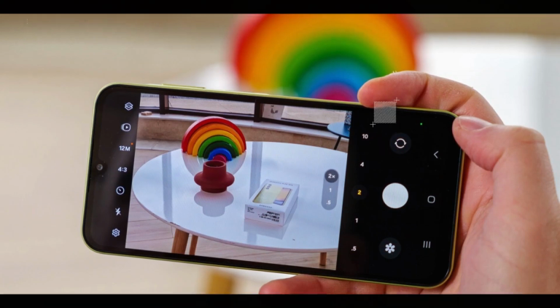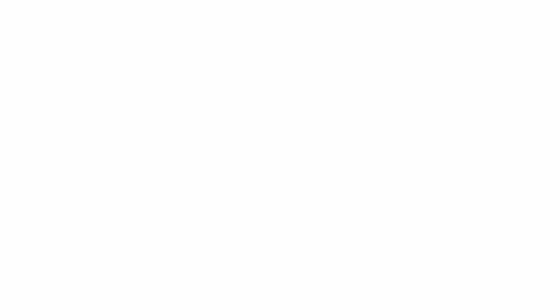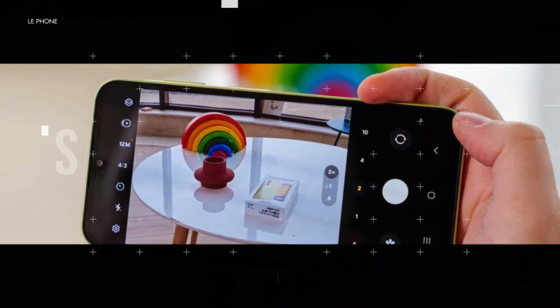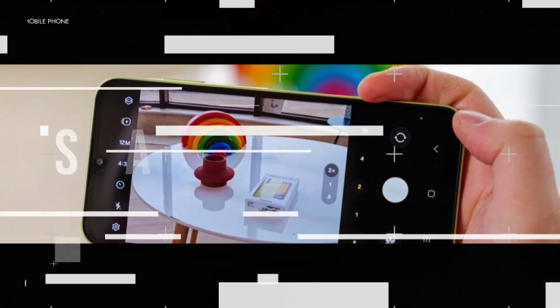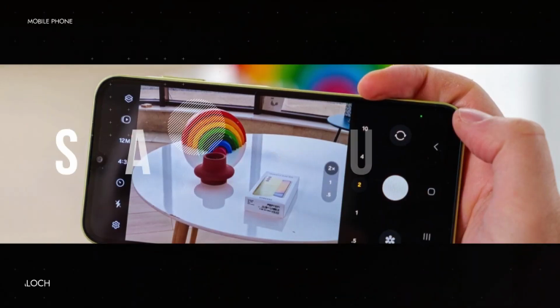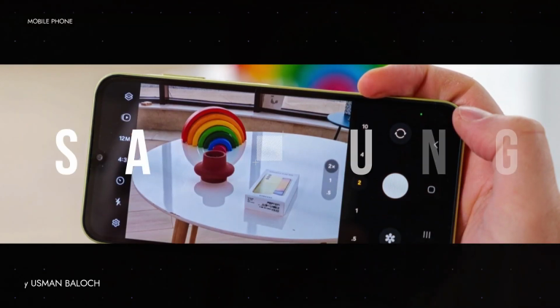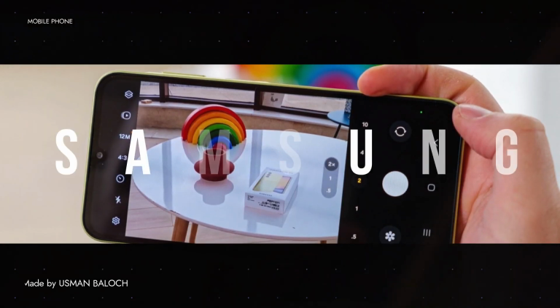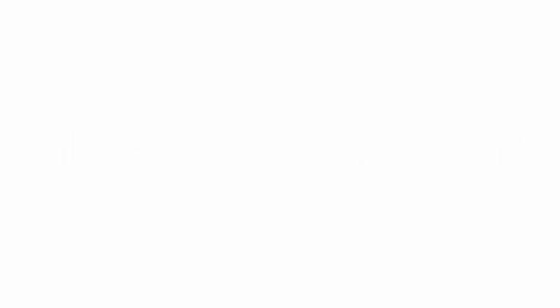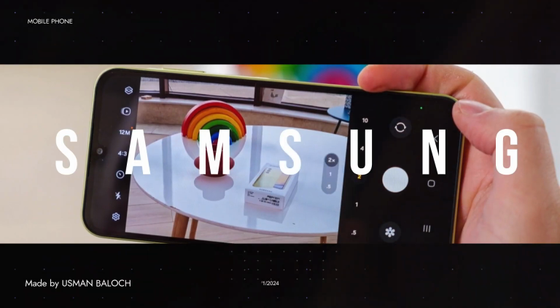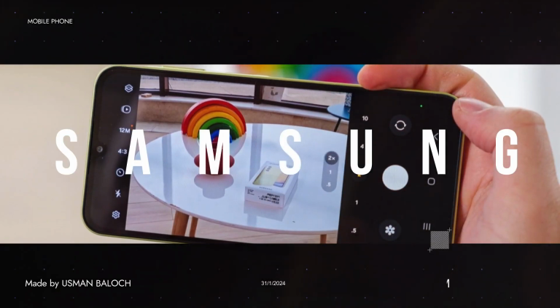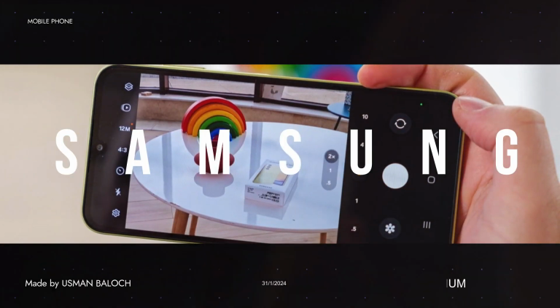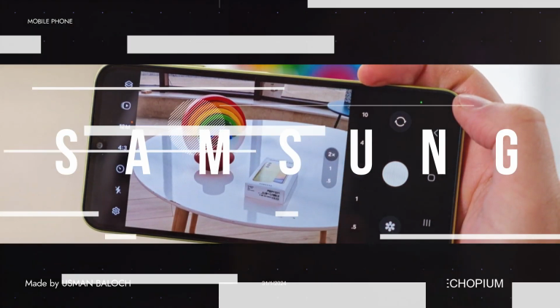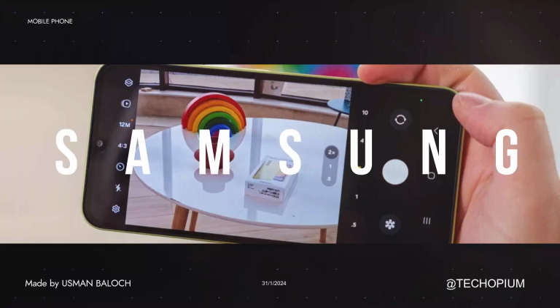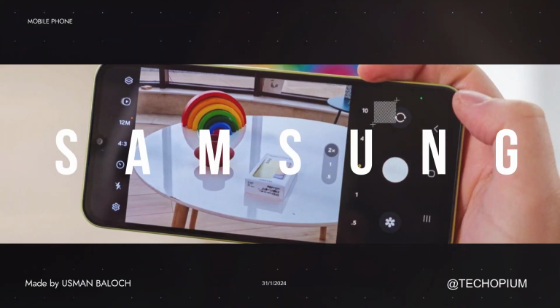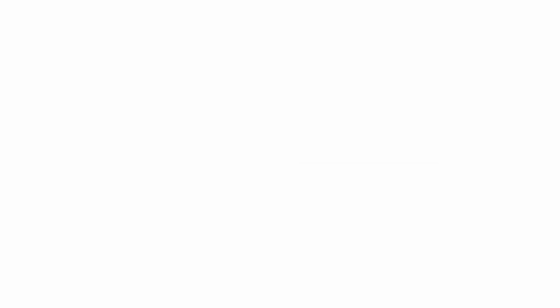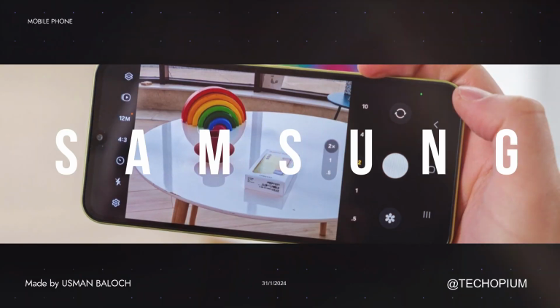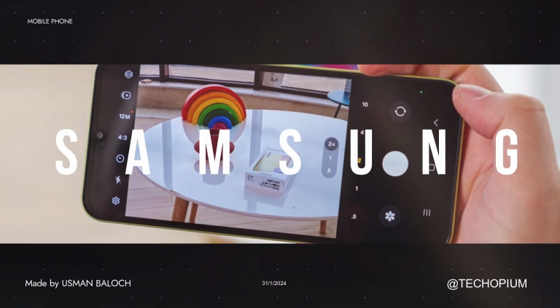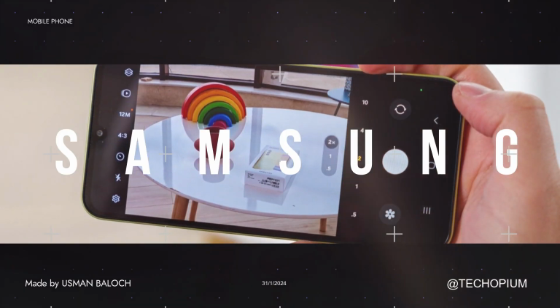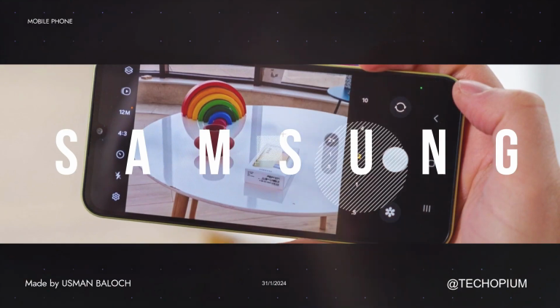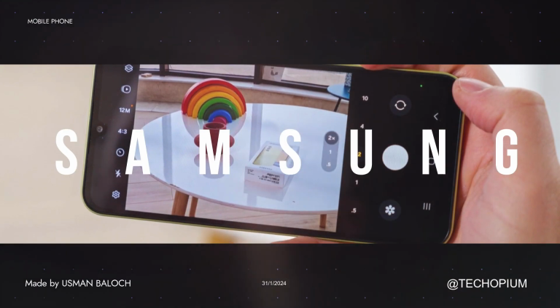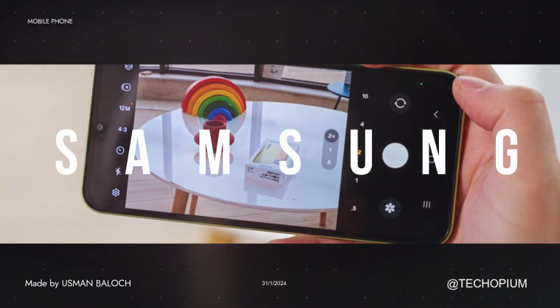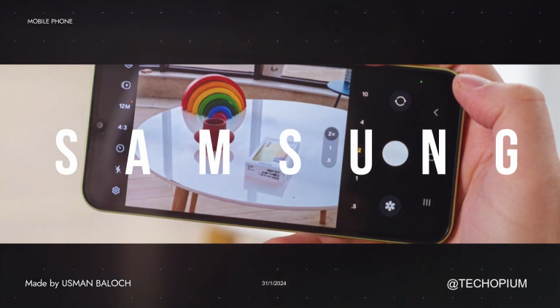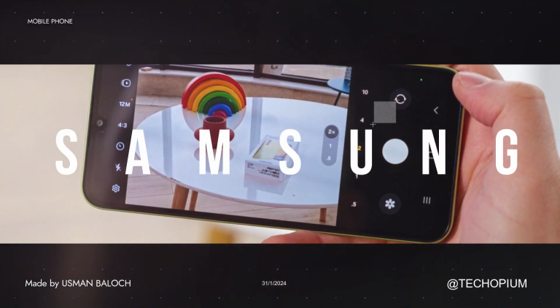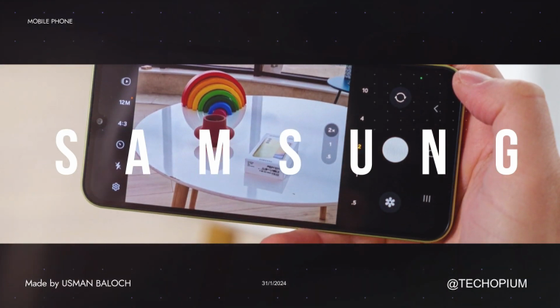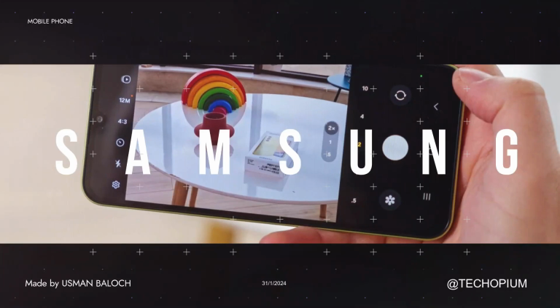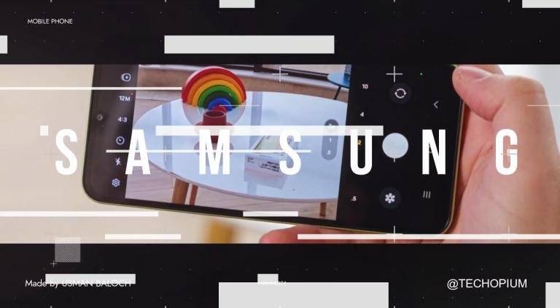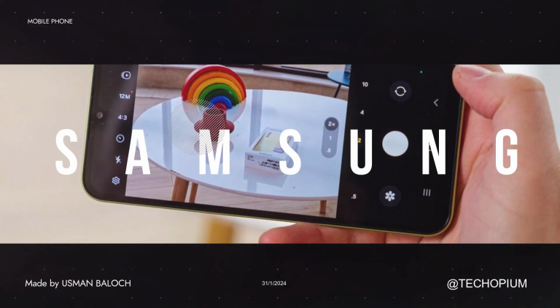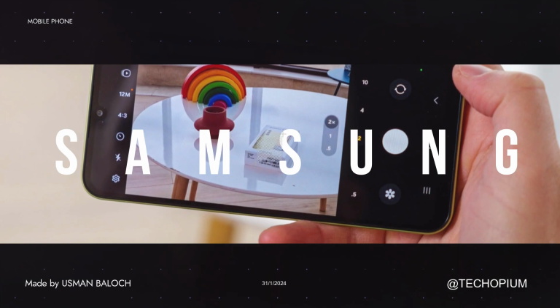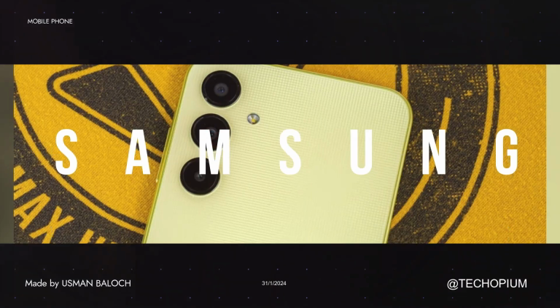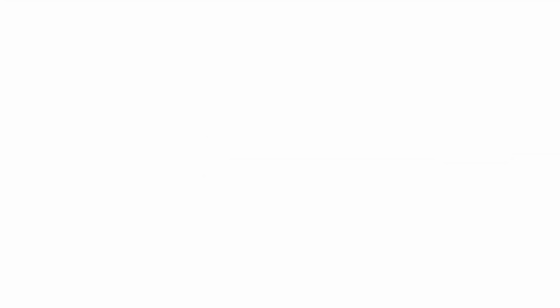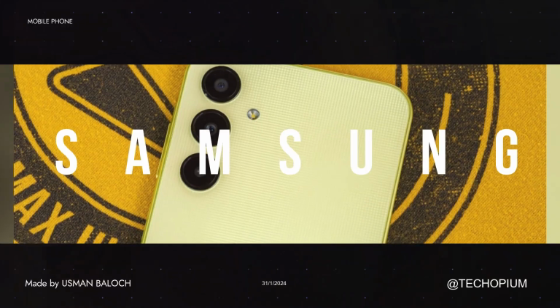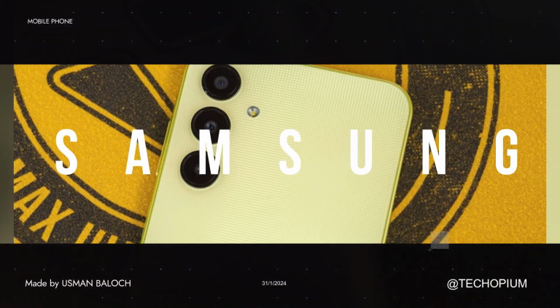Introducing the Samsung Galaxy S24 — what you need to know. Design and durability.